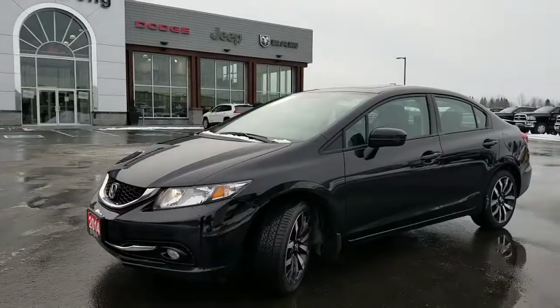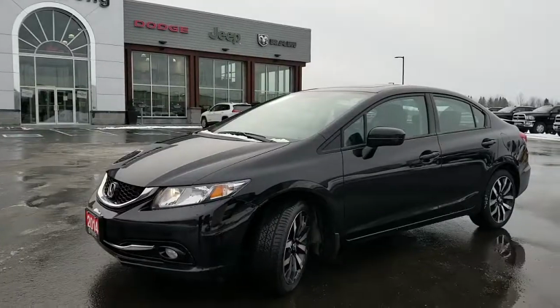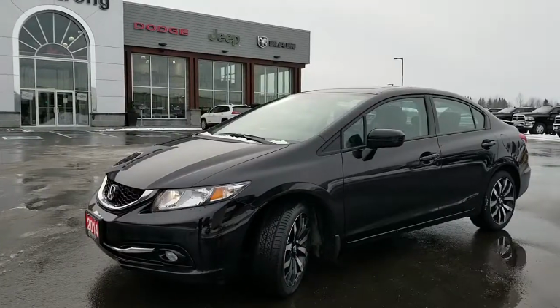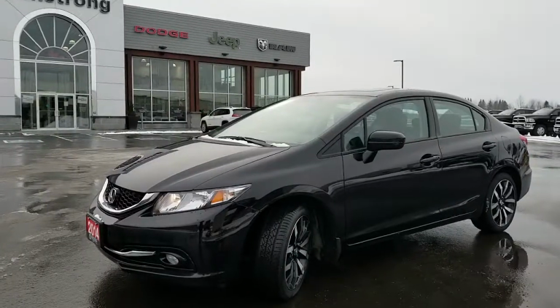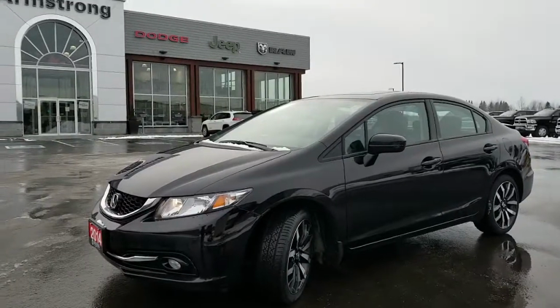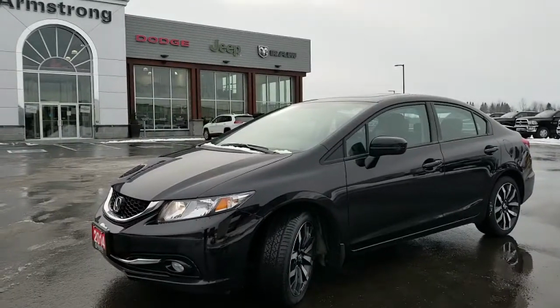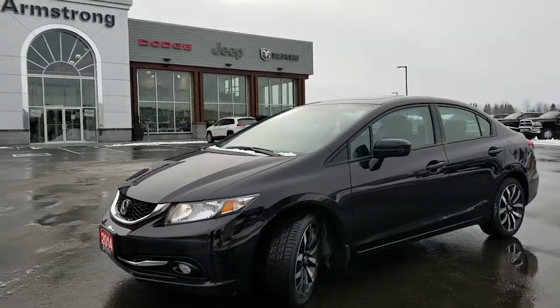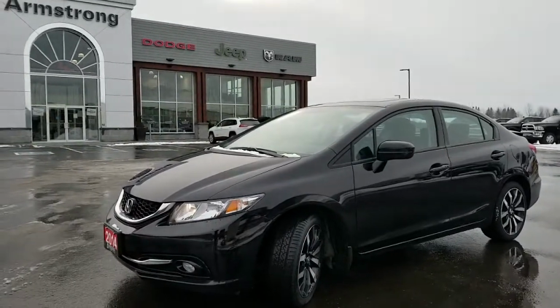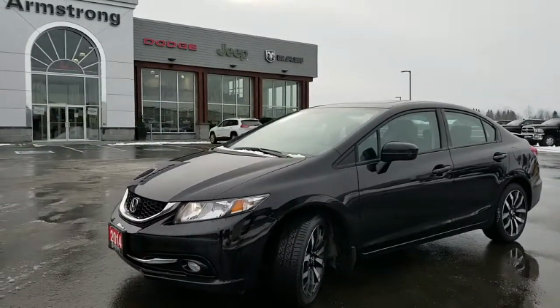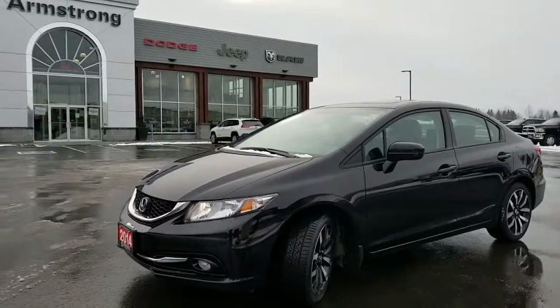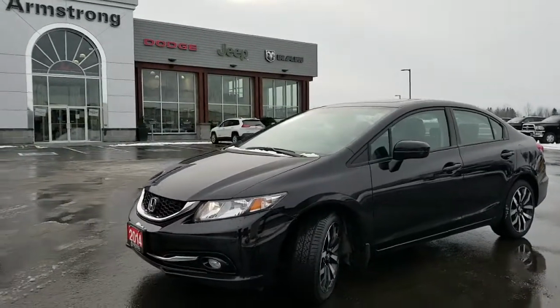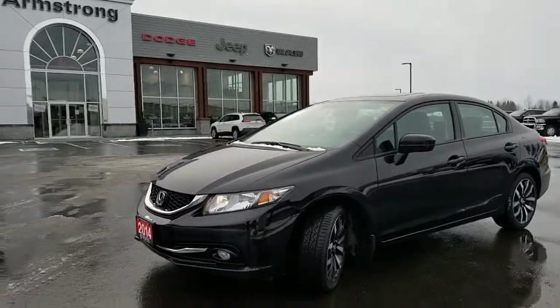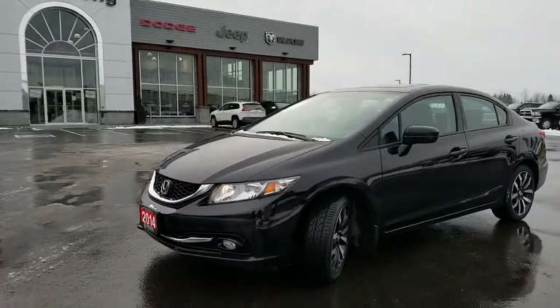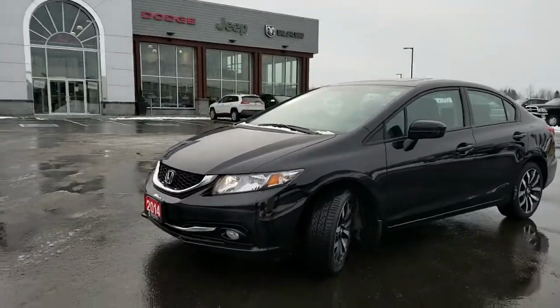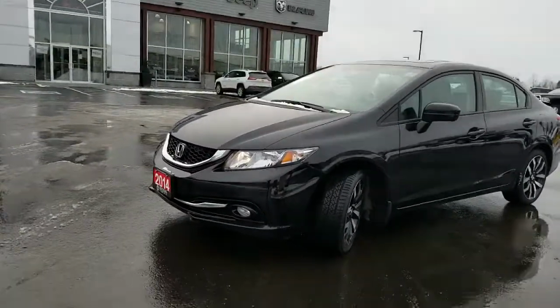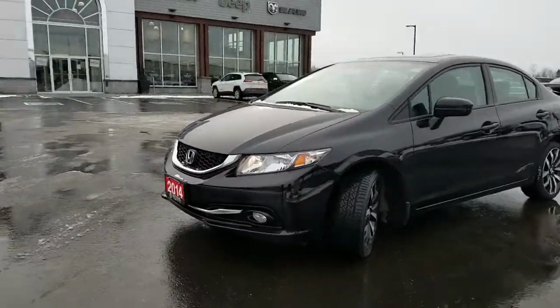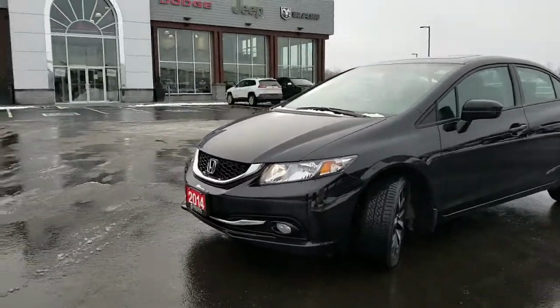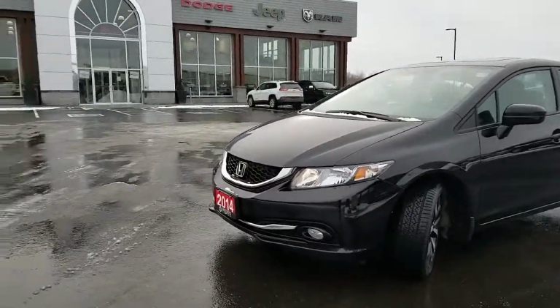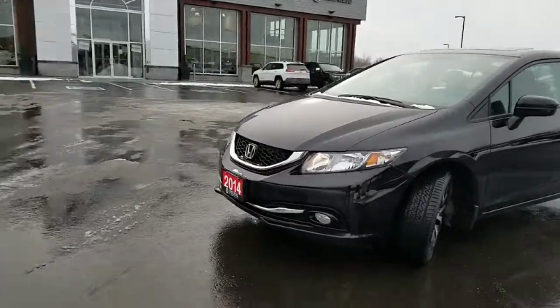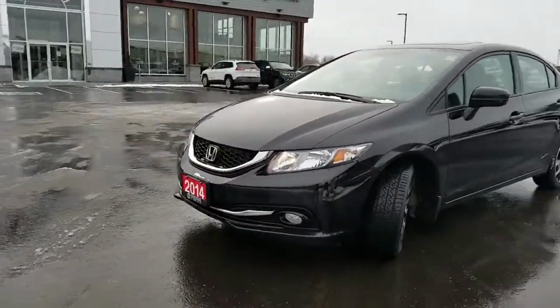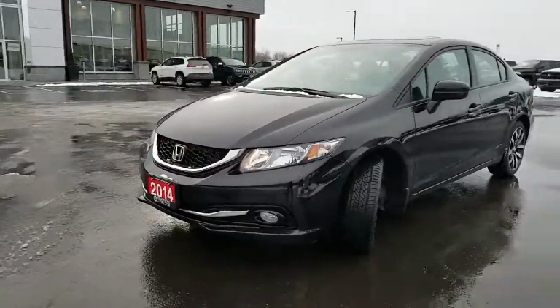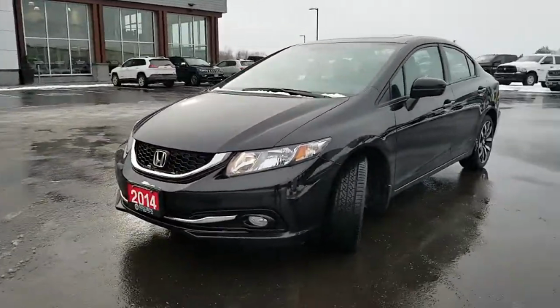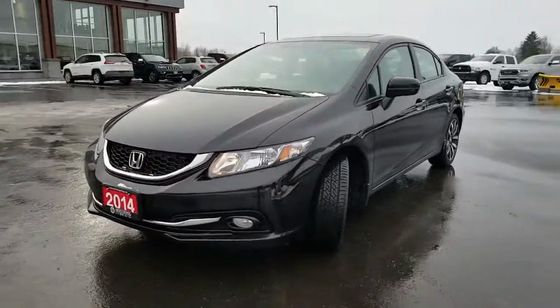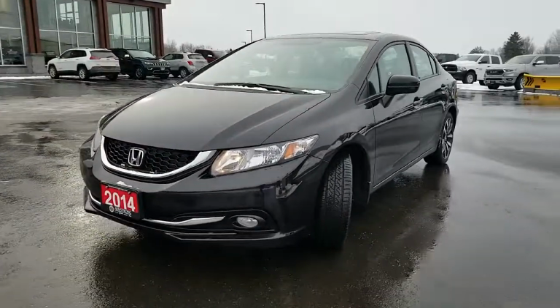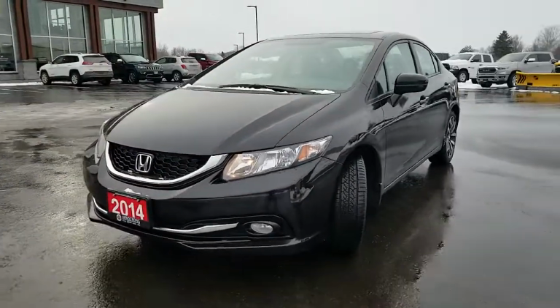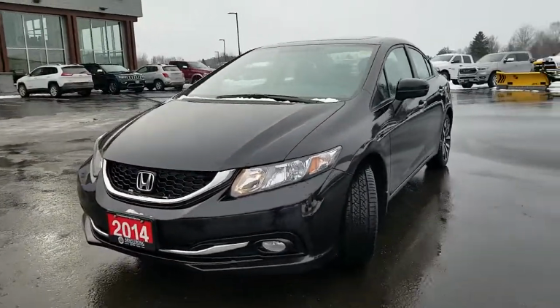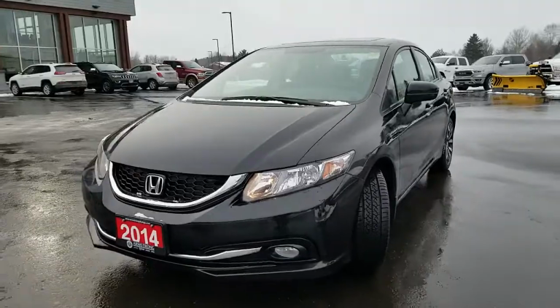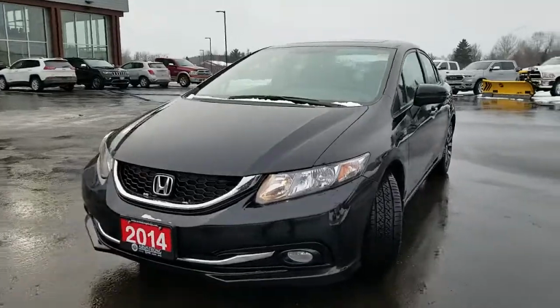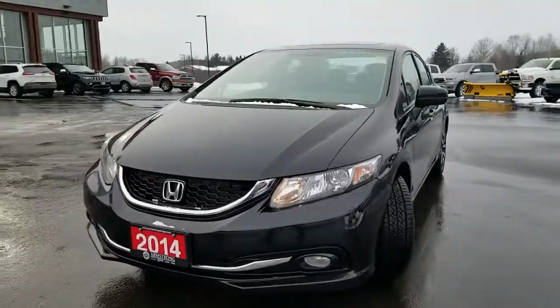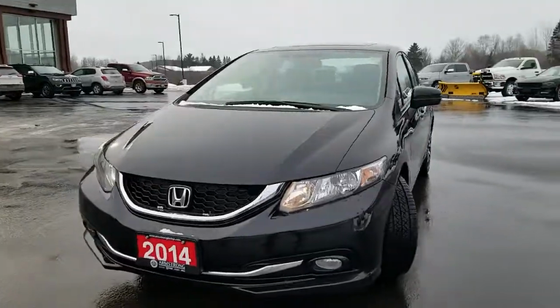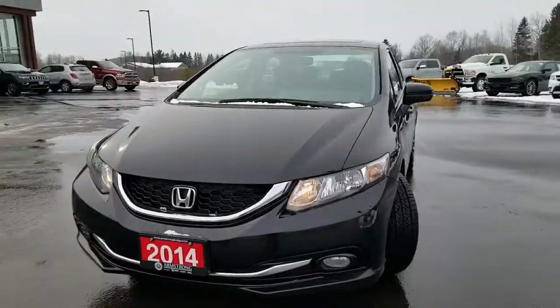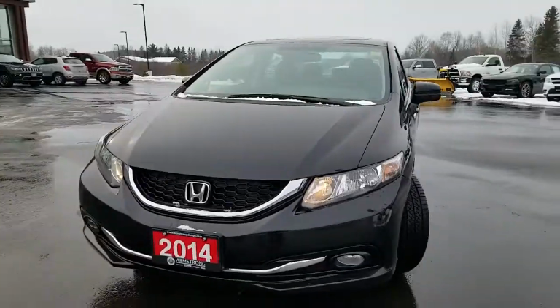Good day, this is Polly here from Armstrong Dodge introducing our 2014 Honda Civic Touring.